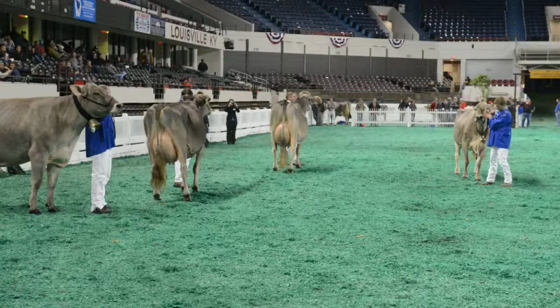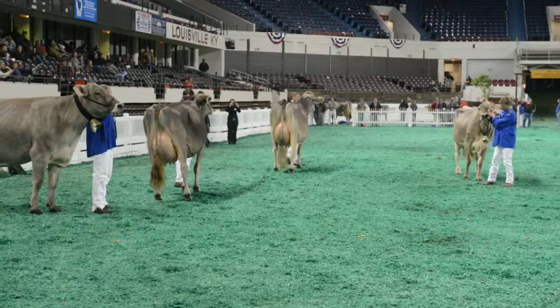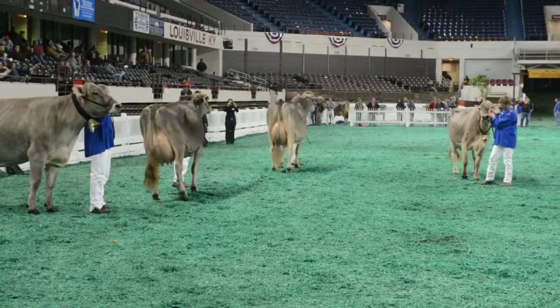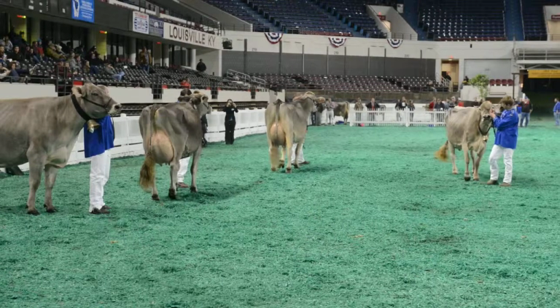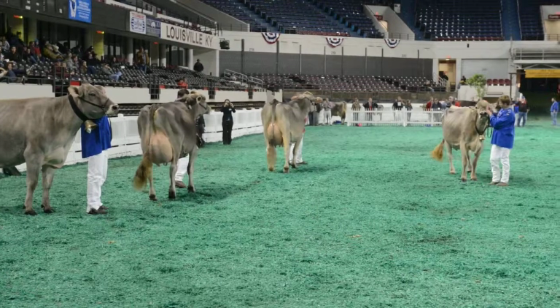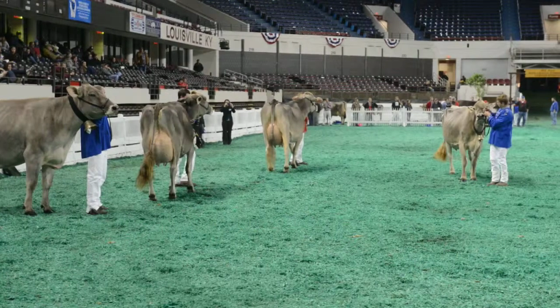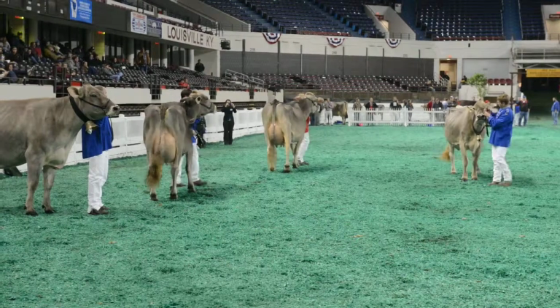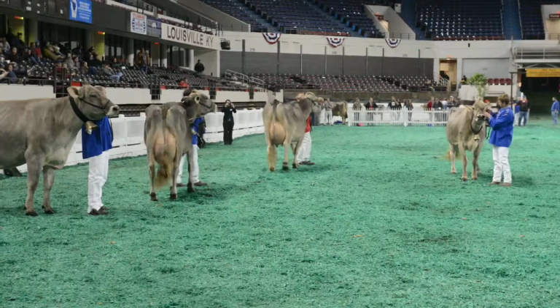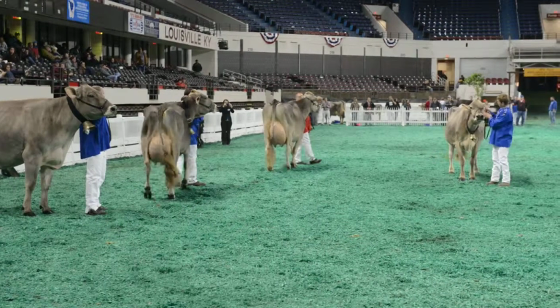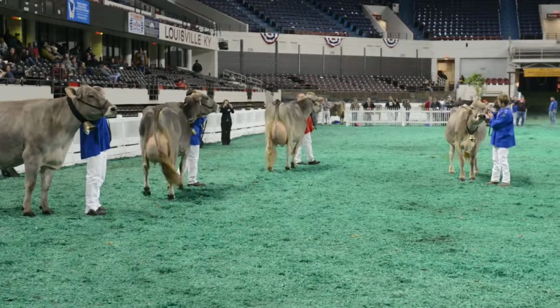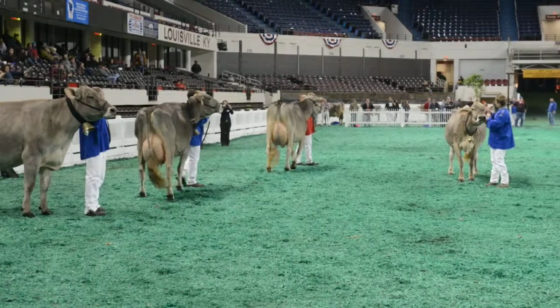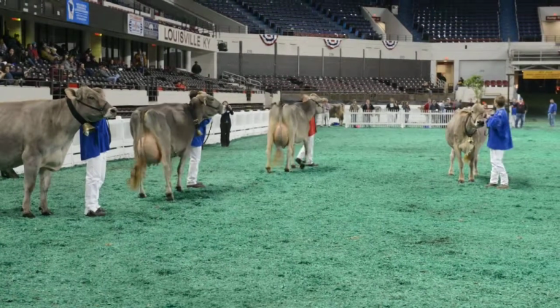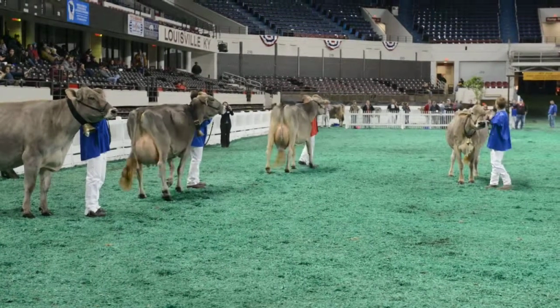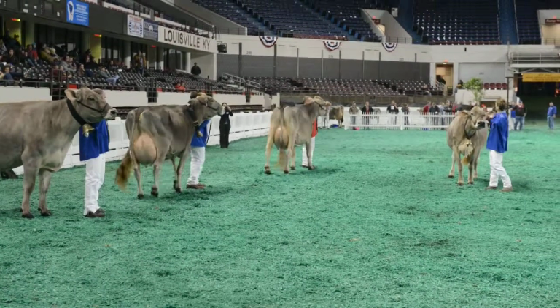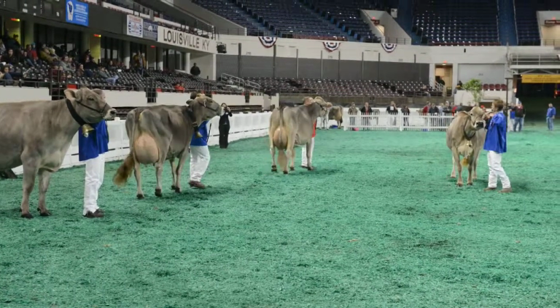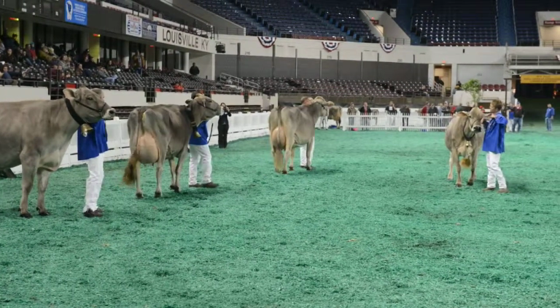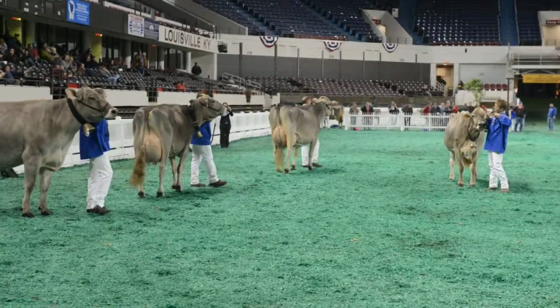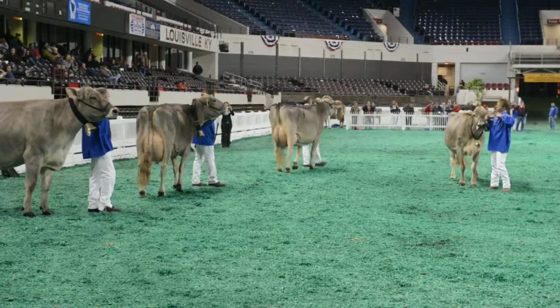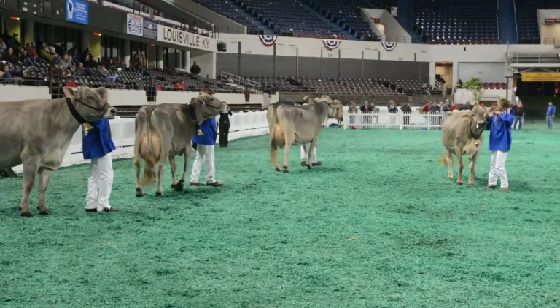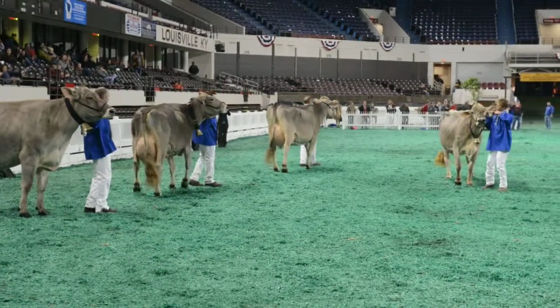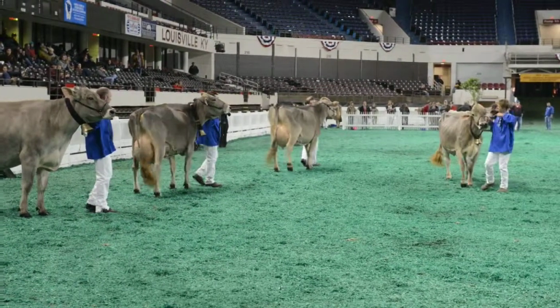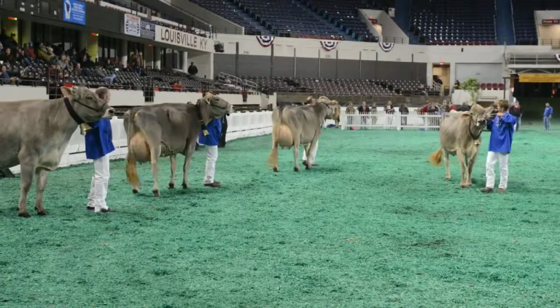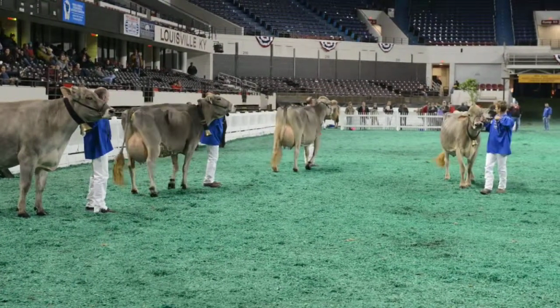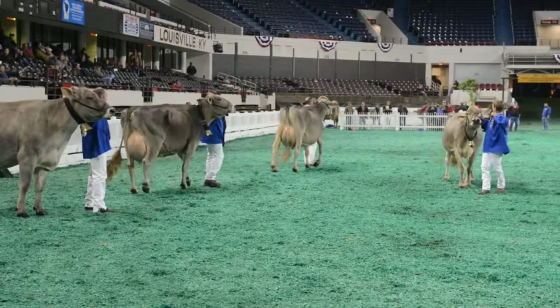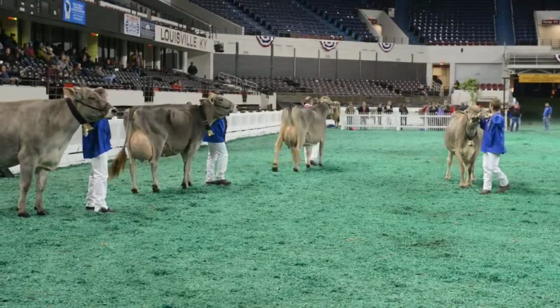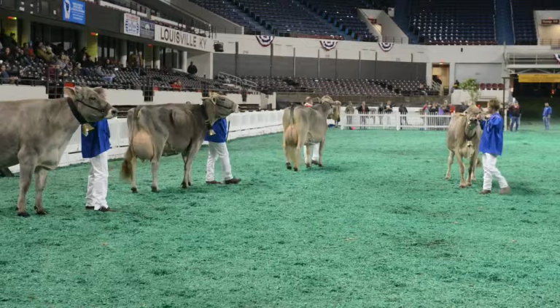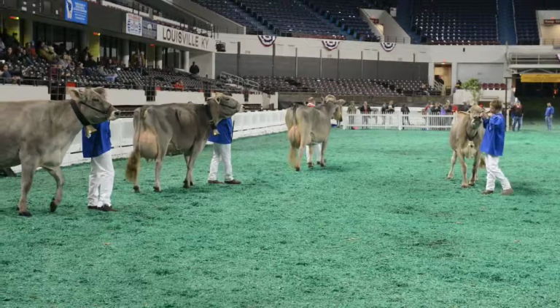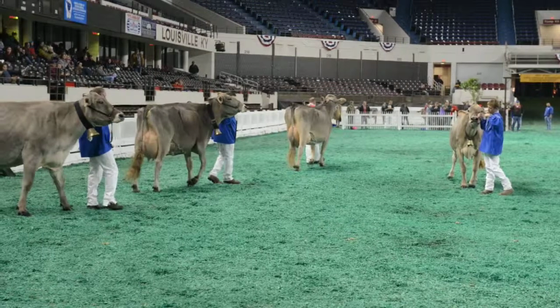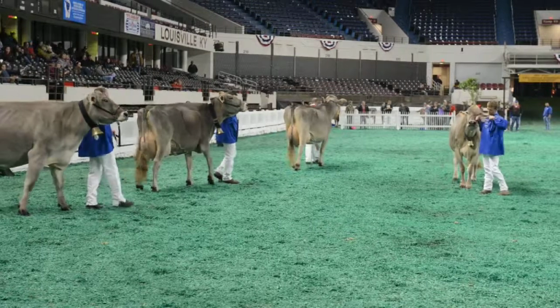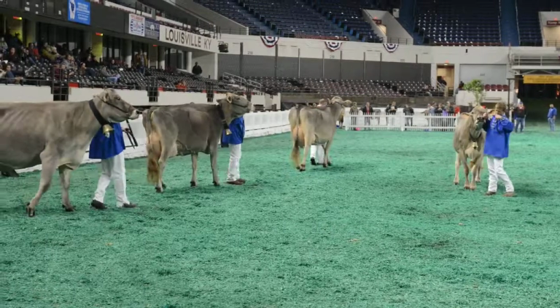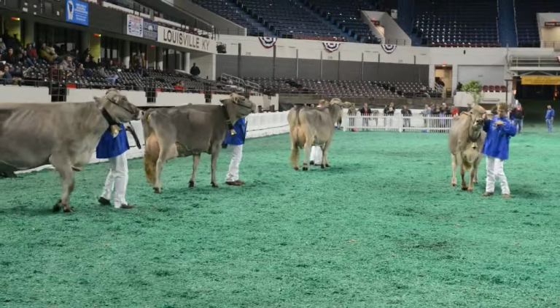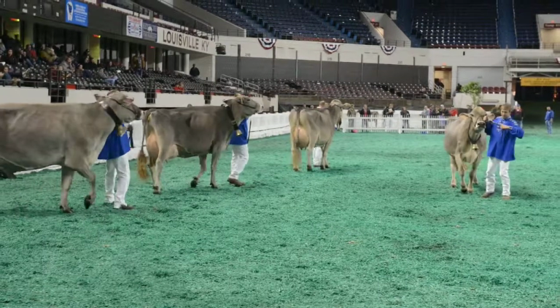So let's go ahead and give these exhibitors a nice, strong applause for bringing out this set of cows. We're just about to name our senior champion.